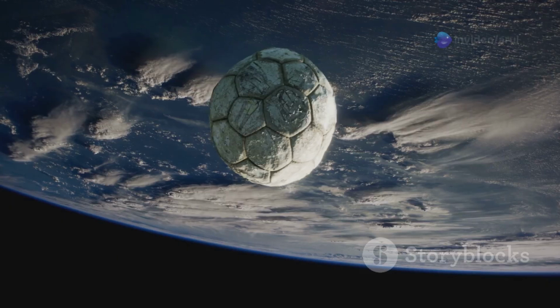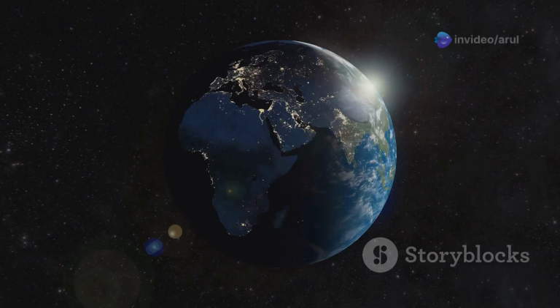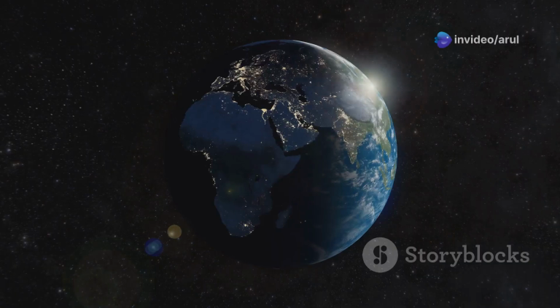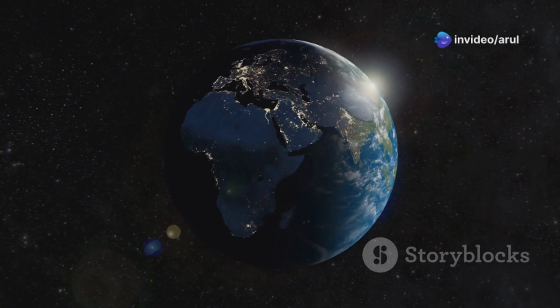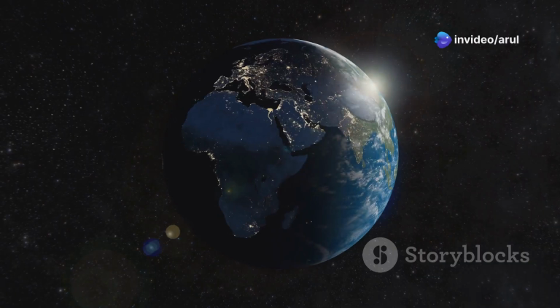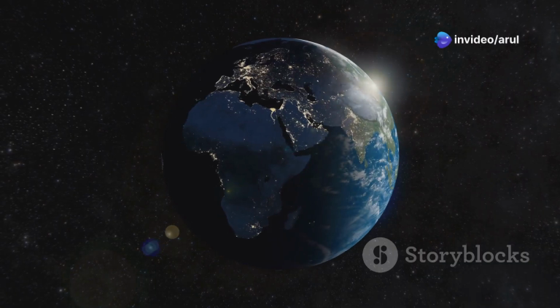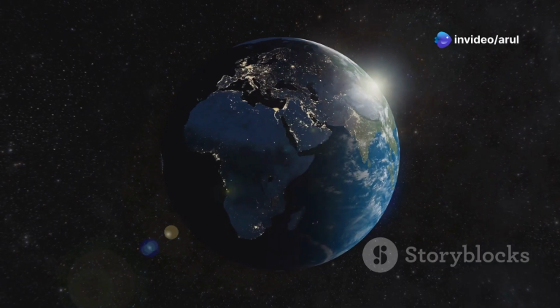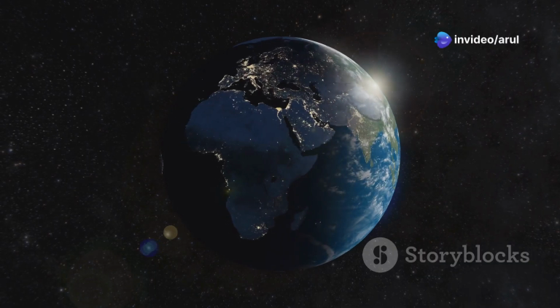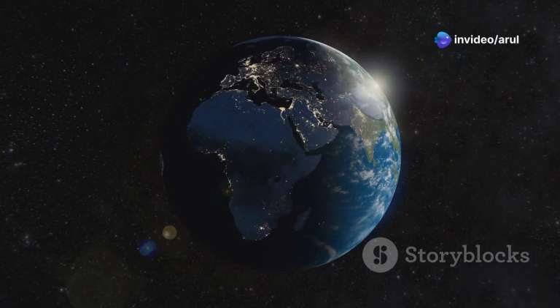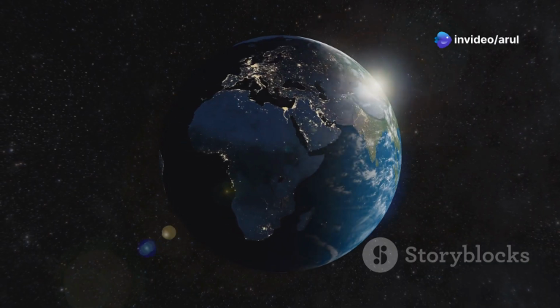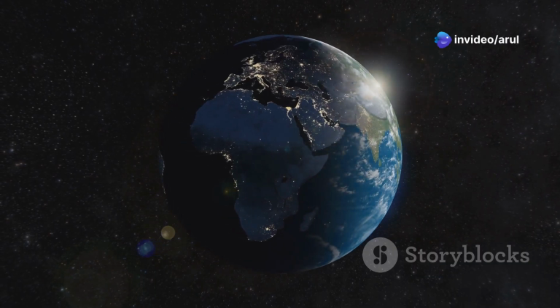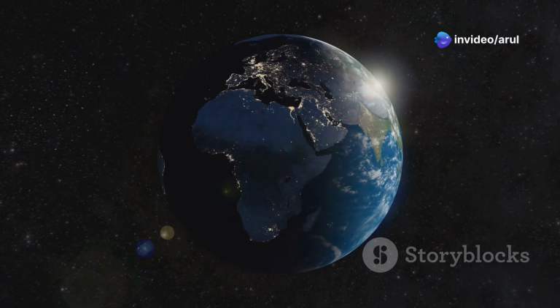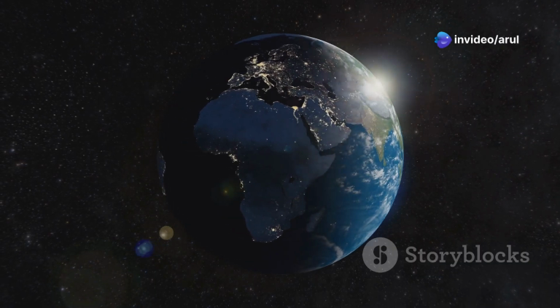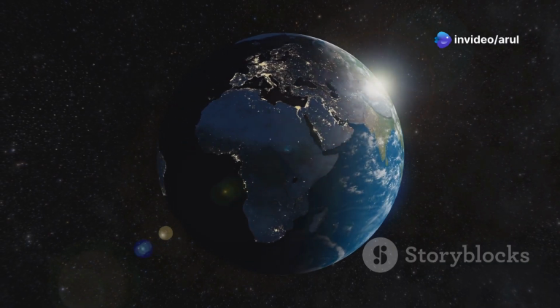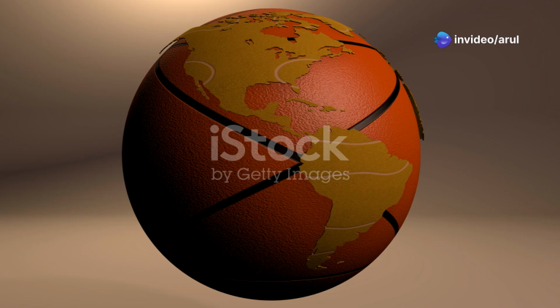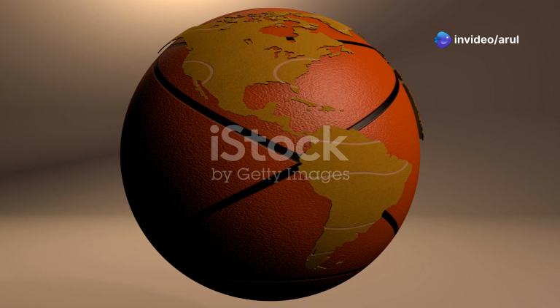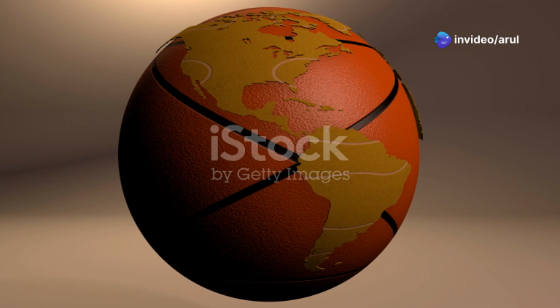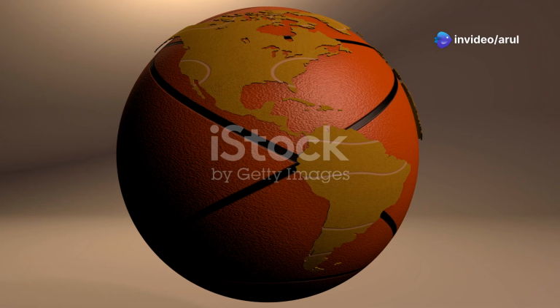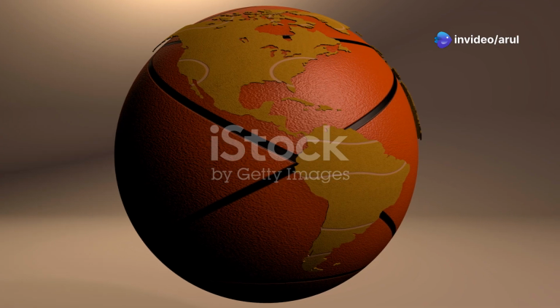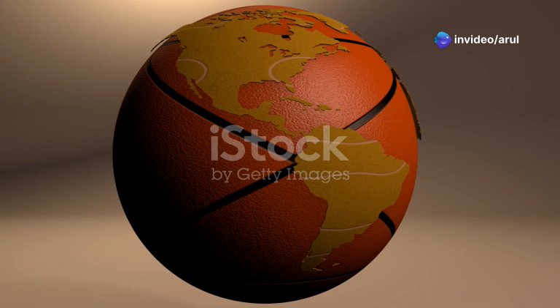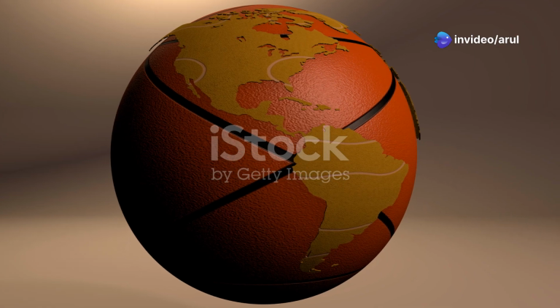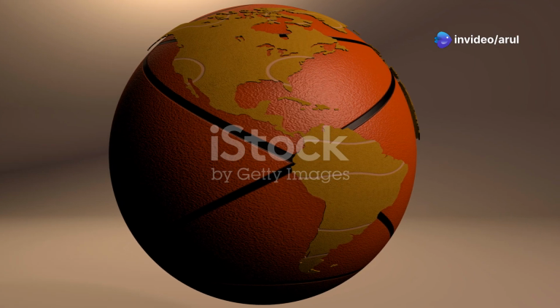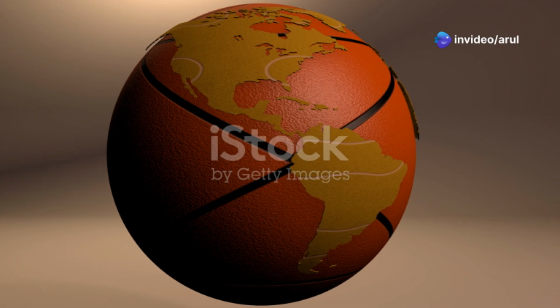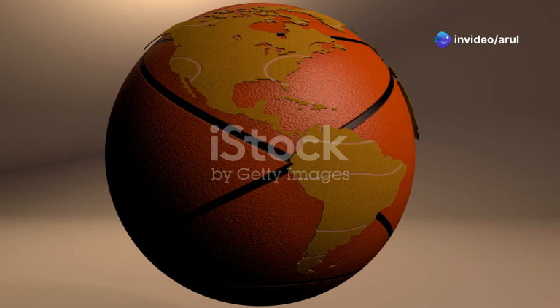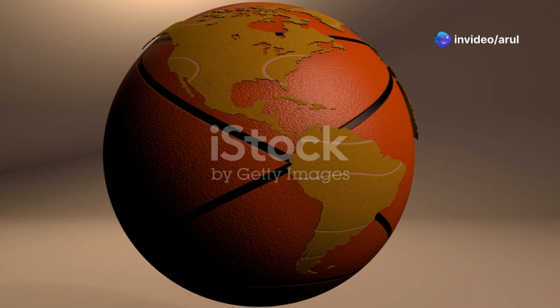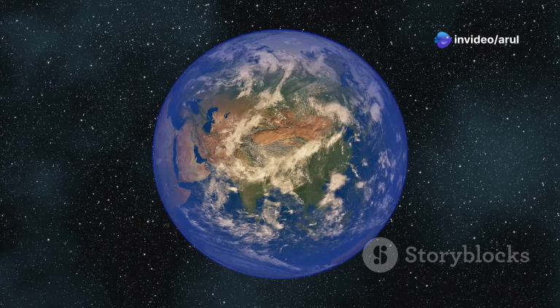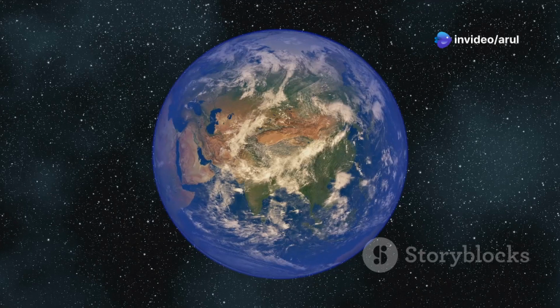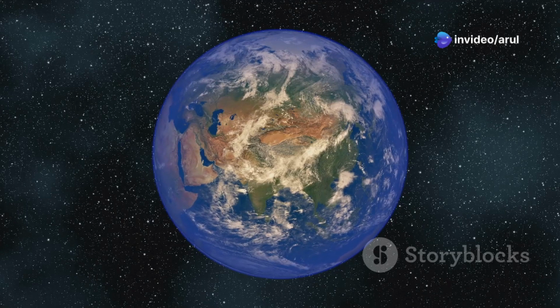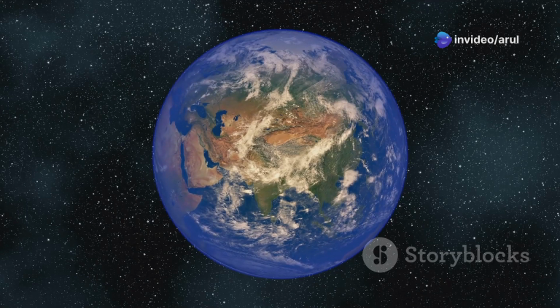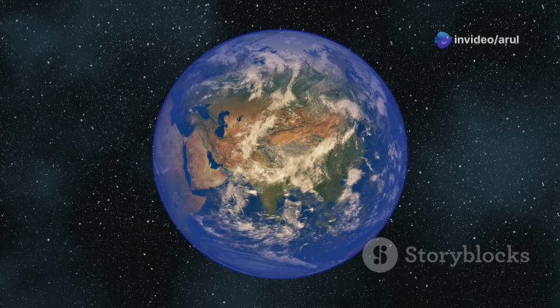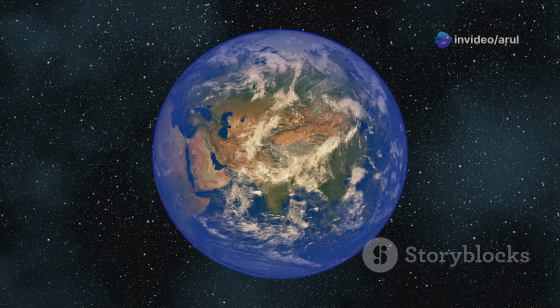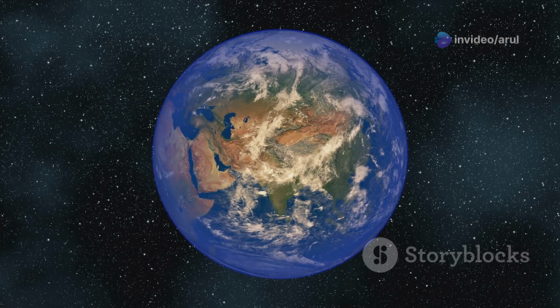Now let's talk about Earth, our home planet. Earth is like a basketball in our comparison, big enough to hold all of us.